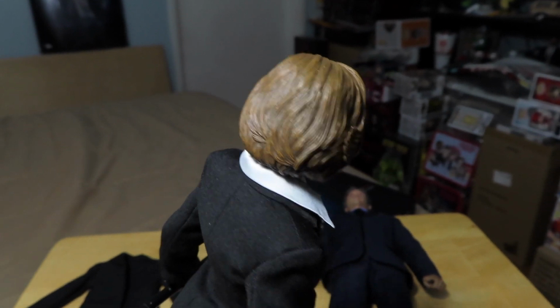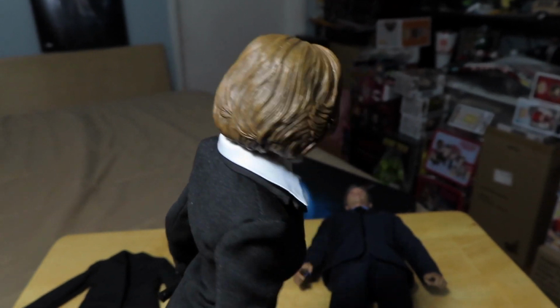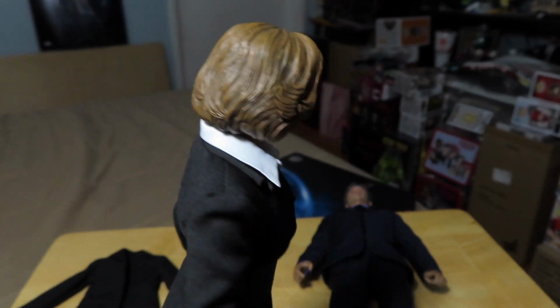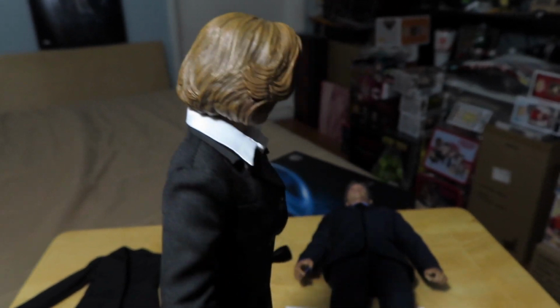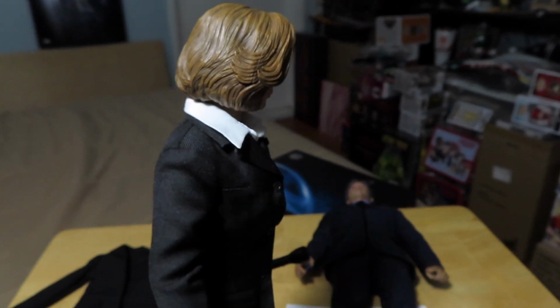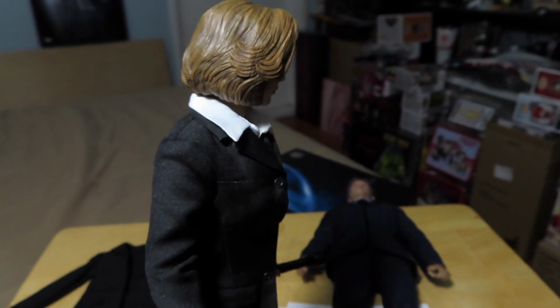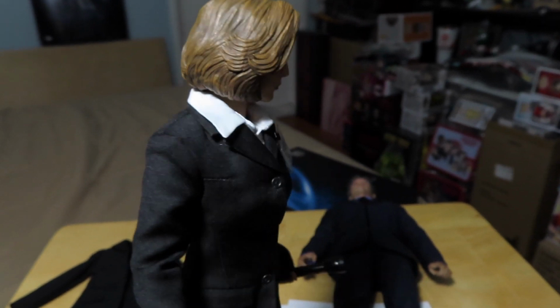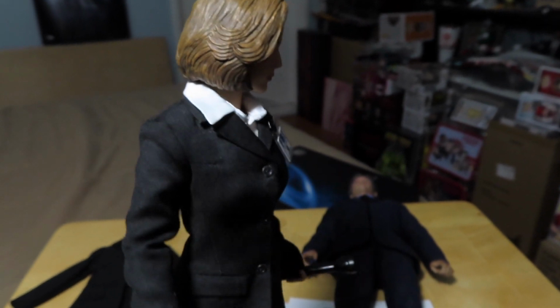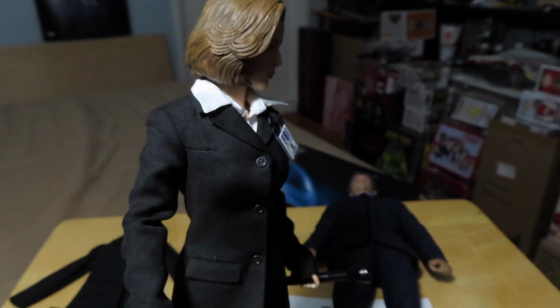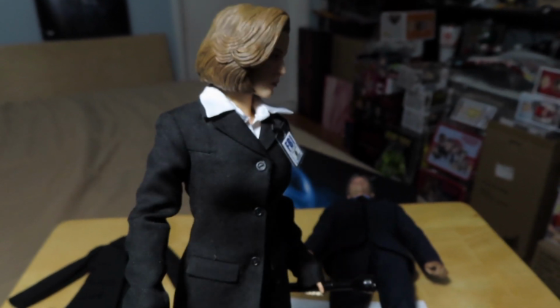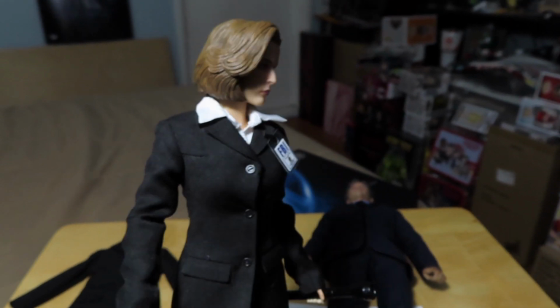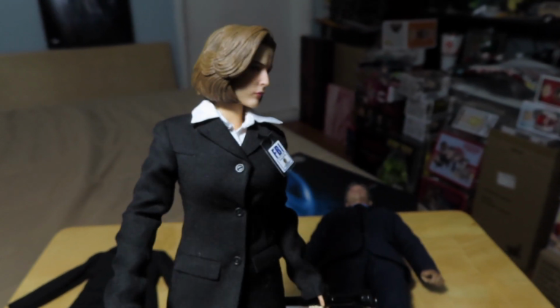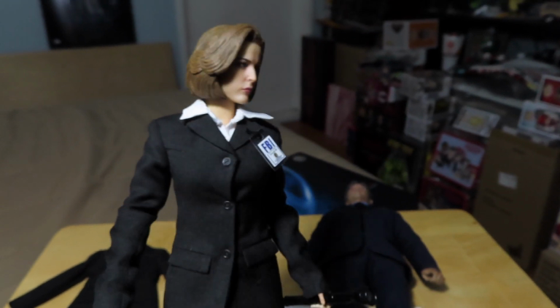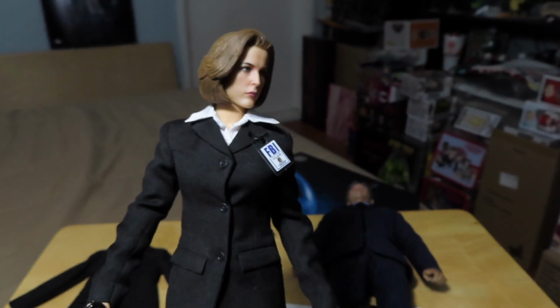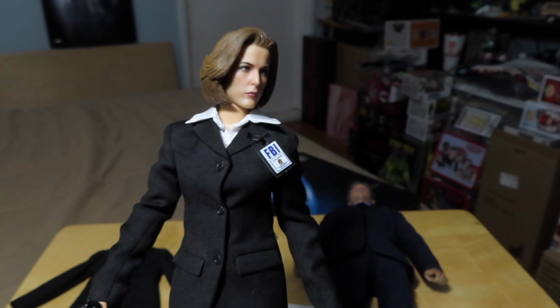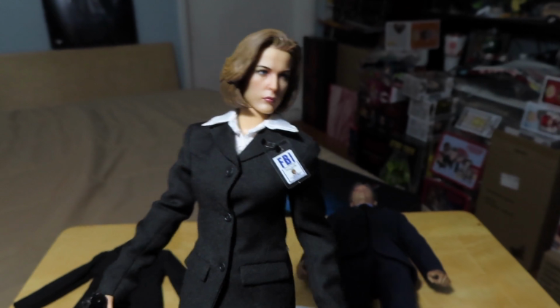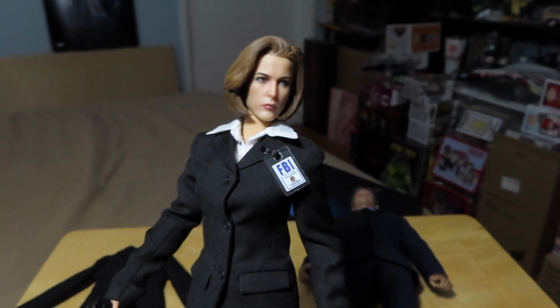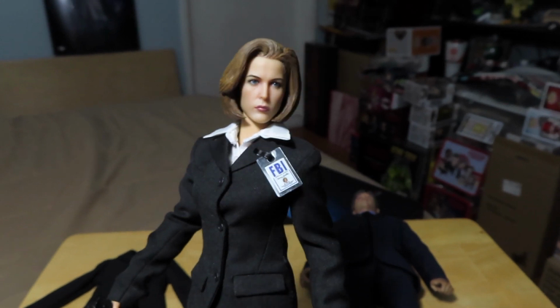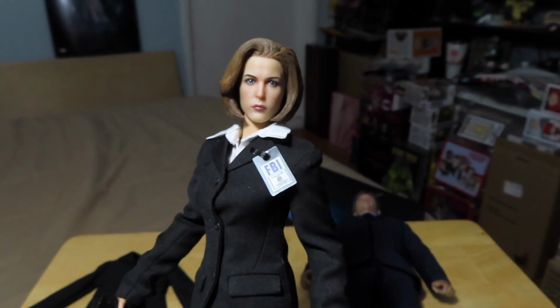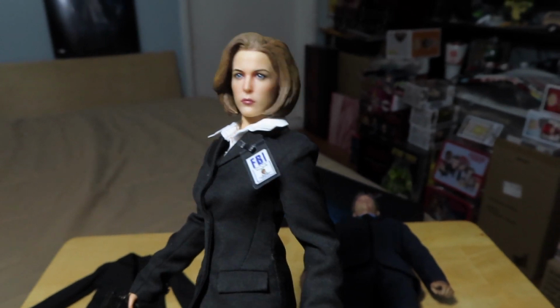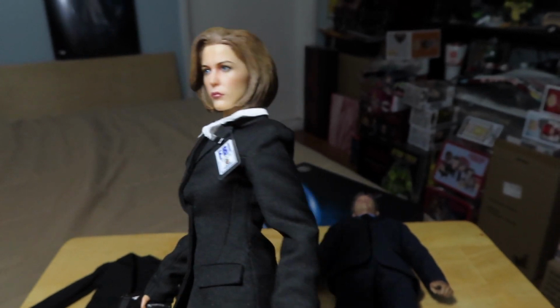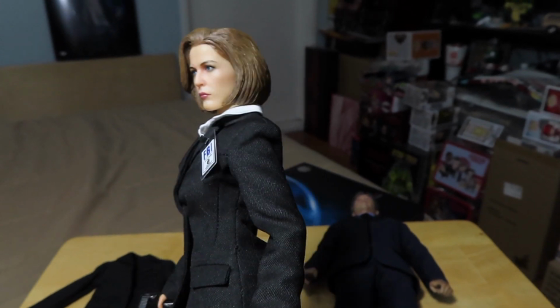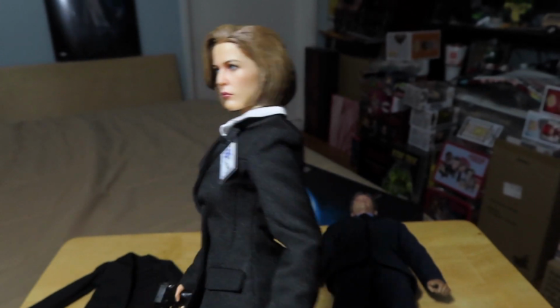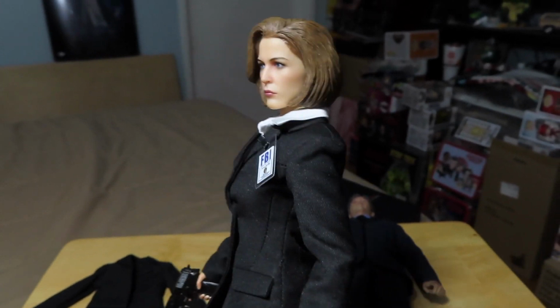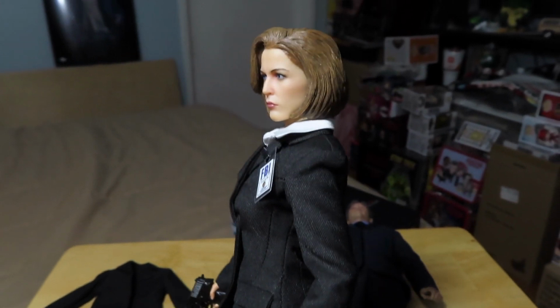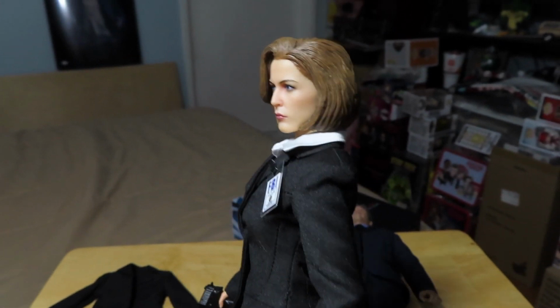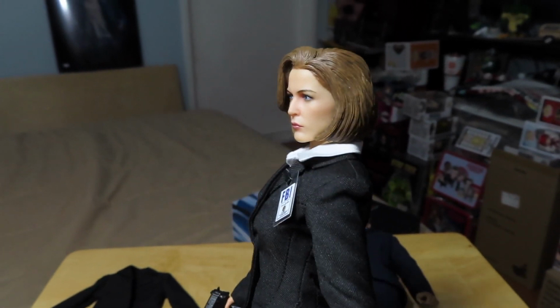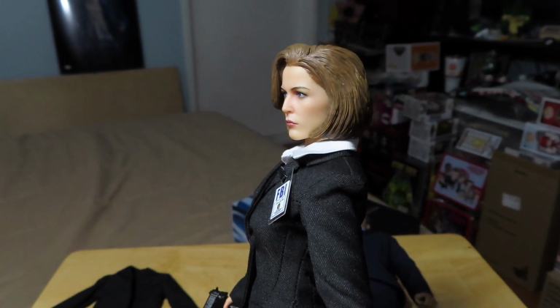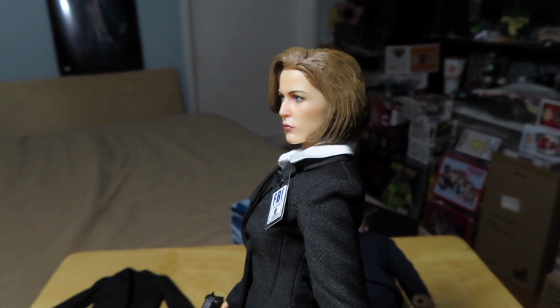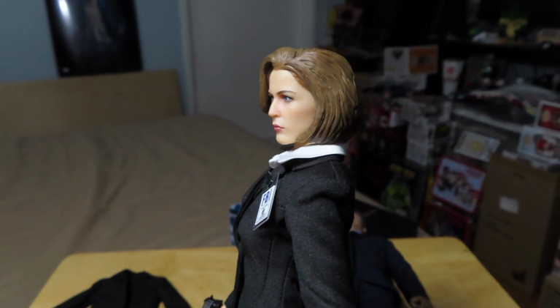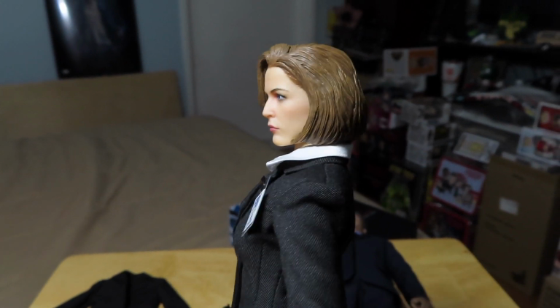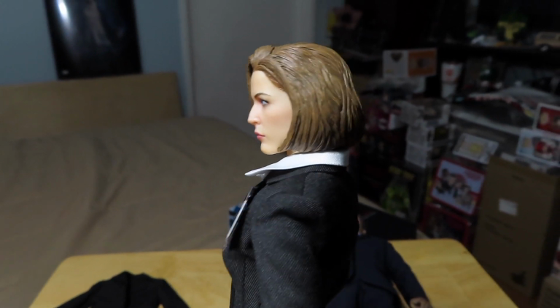Just some last-minute views of the head sculpt there, which I think is really nice.